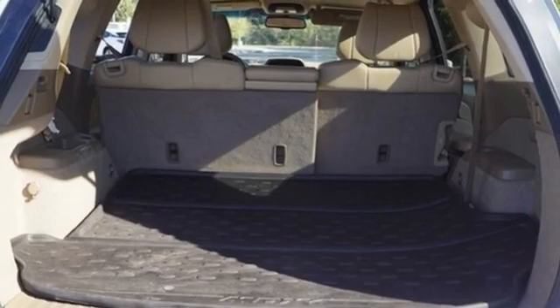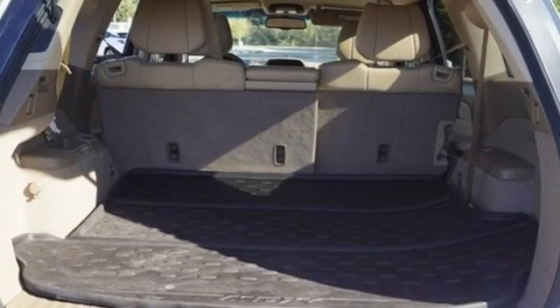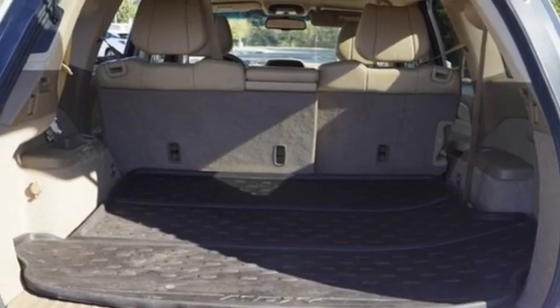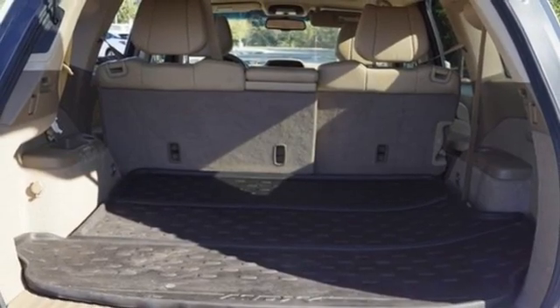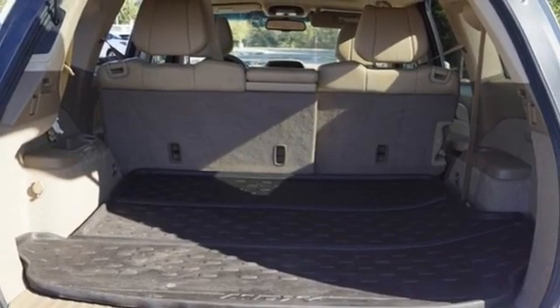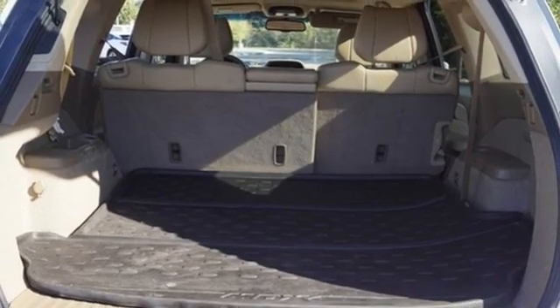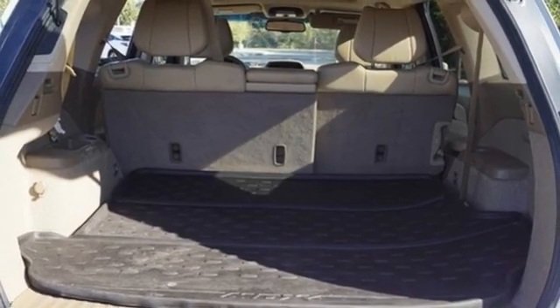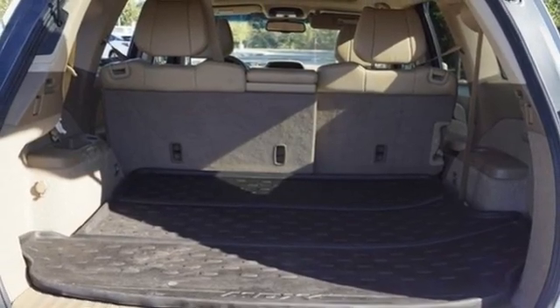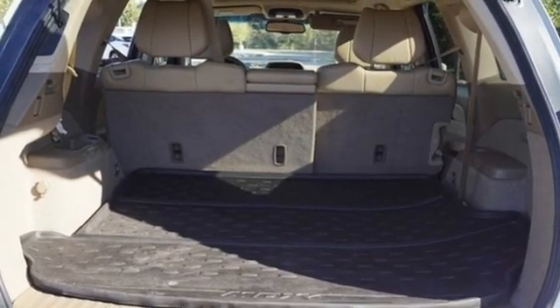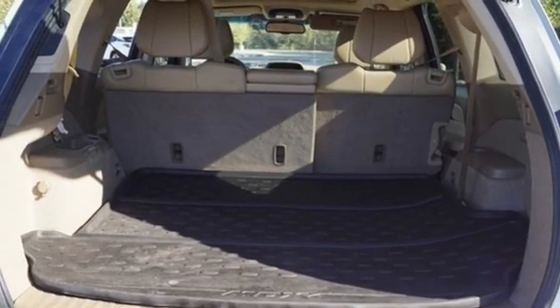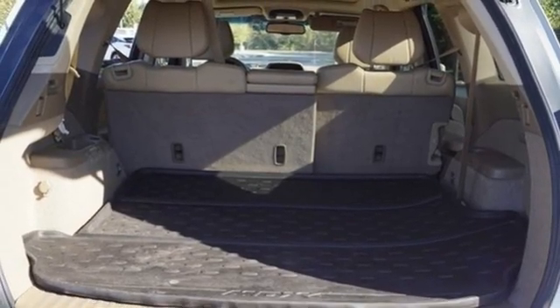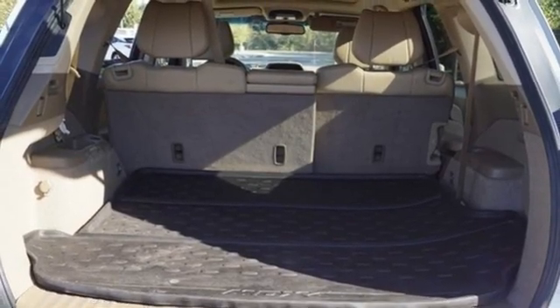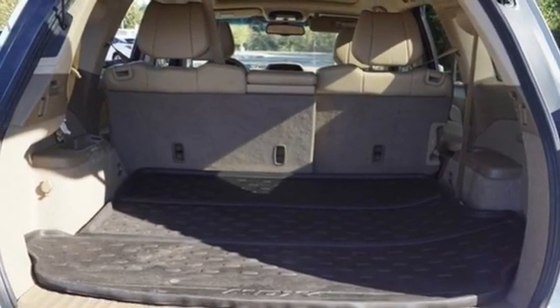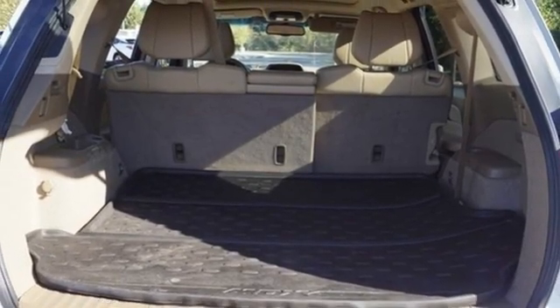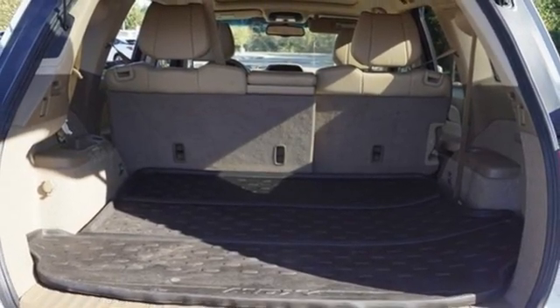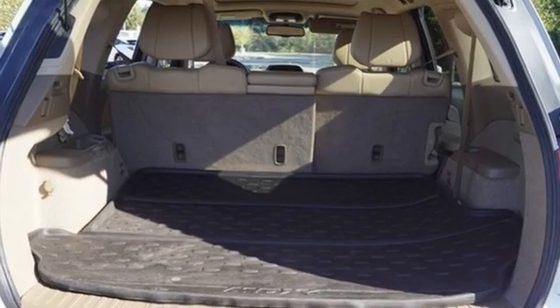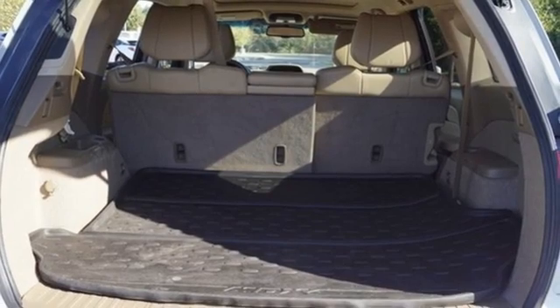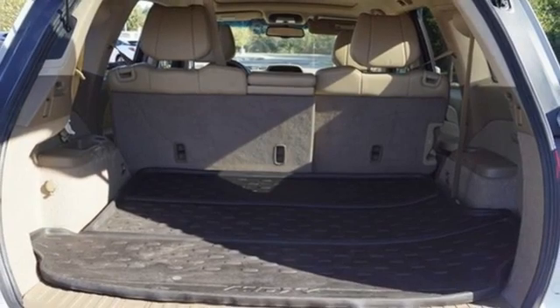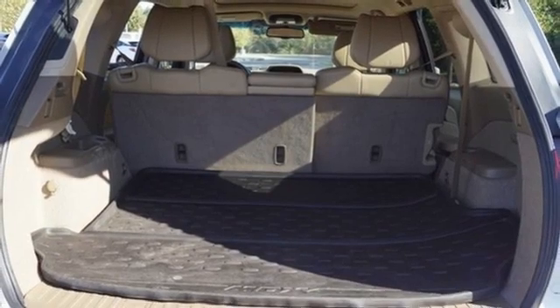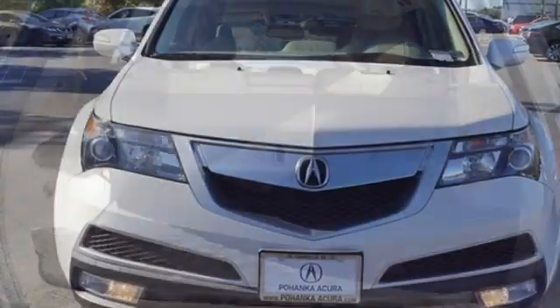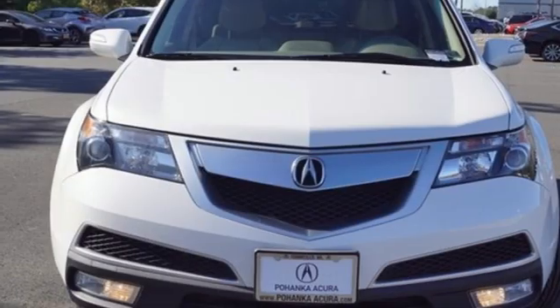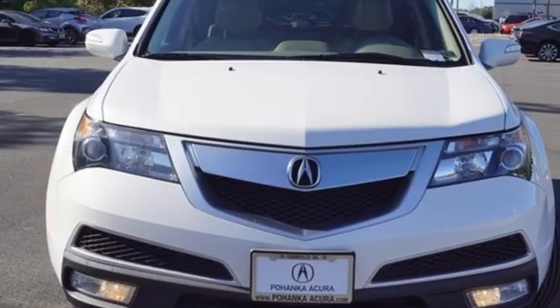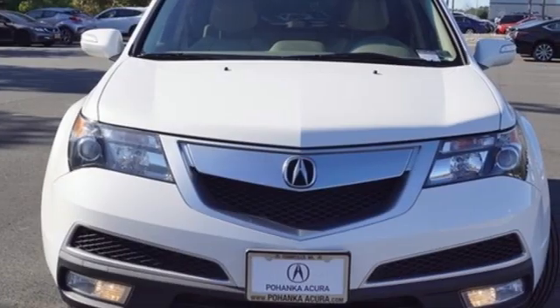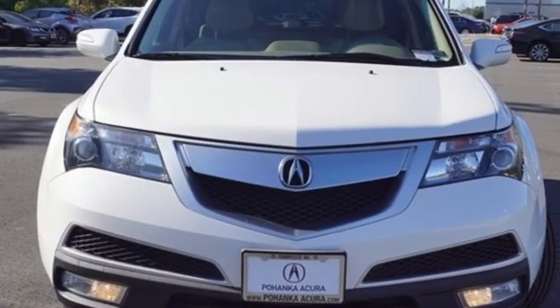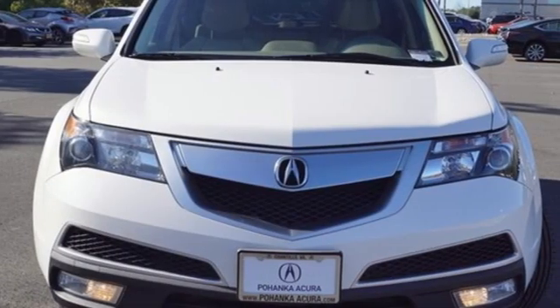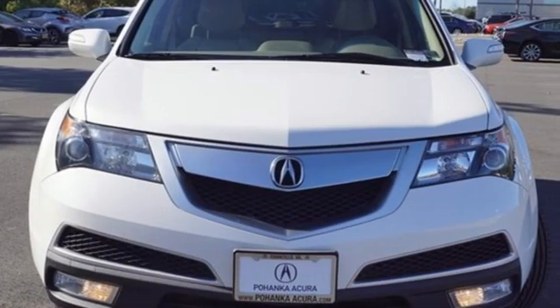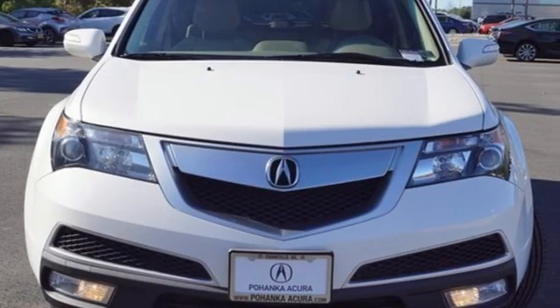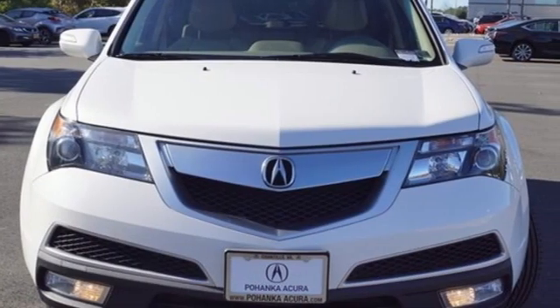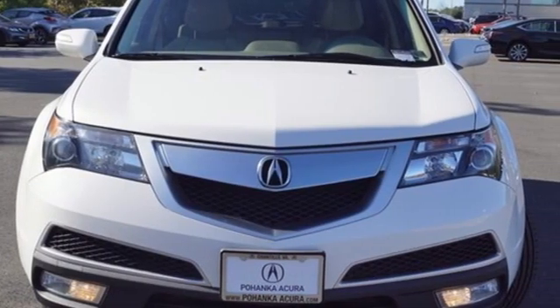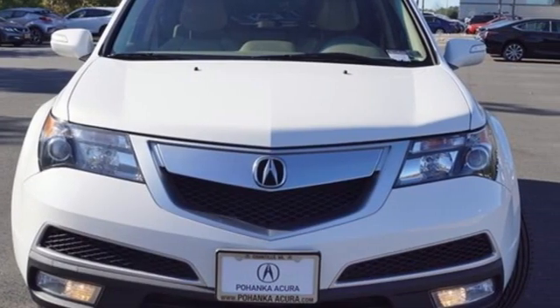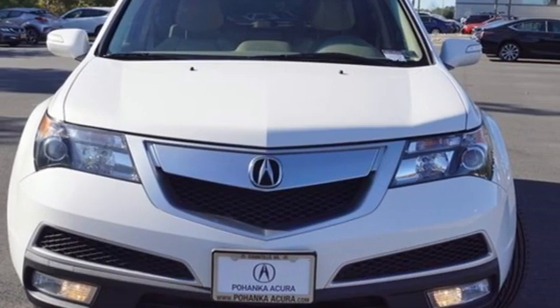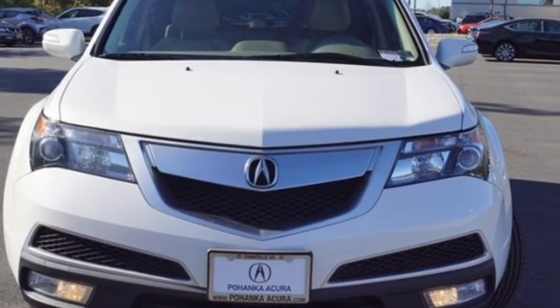Dual zone climate control, rear camera parking sensor, and V6 engine.